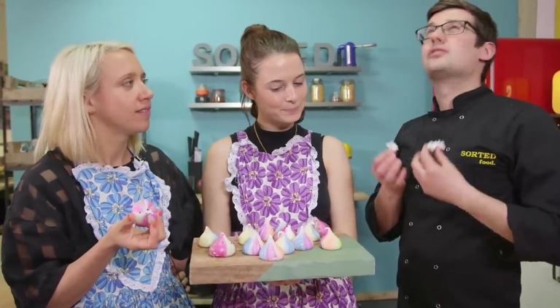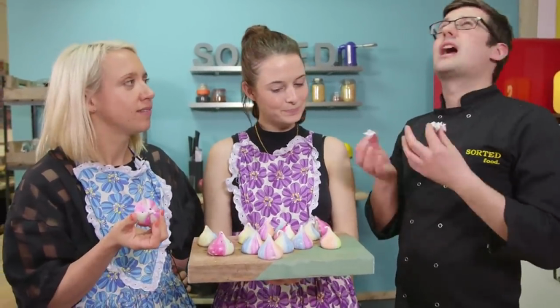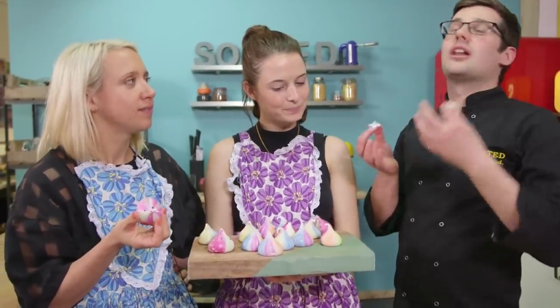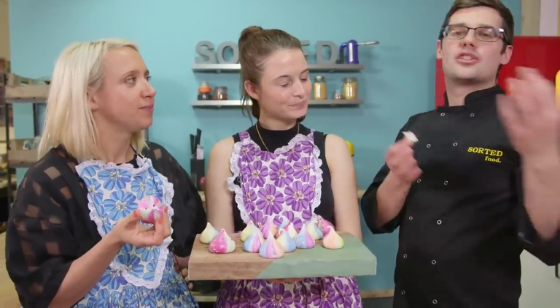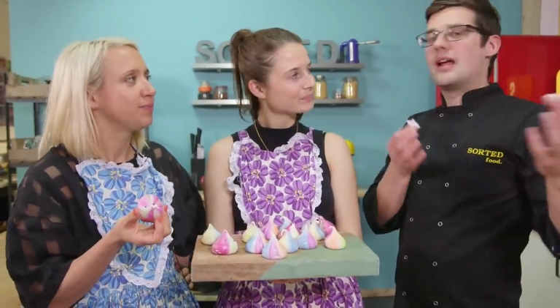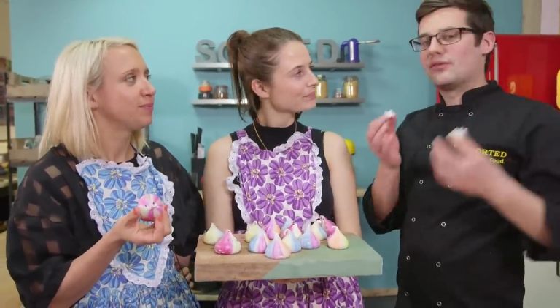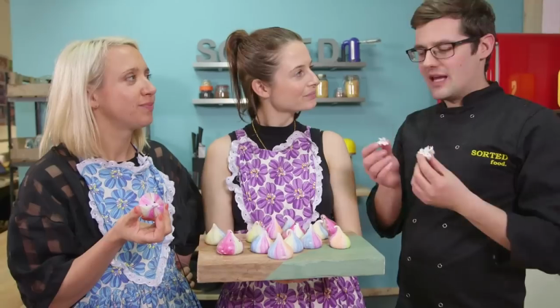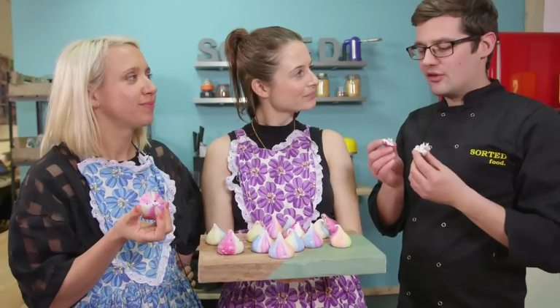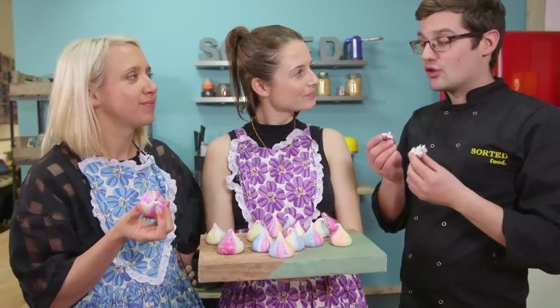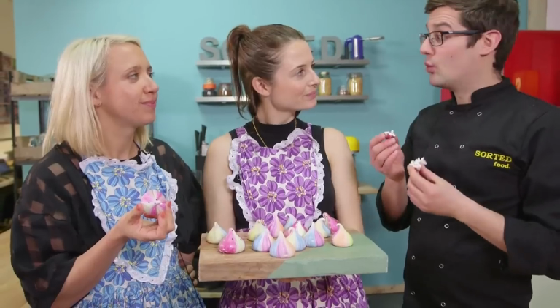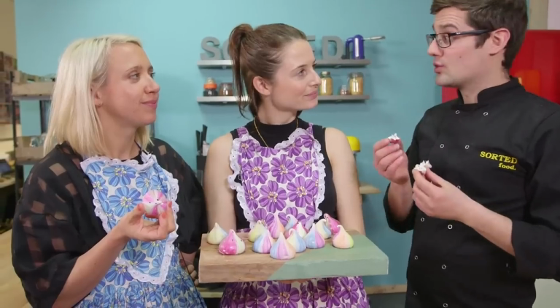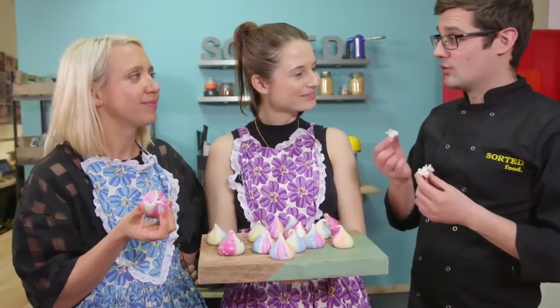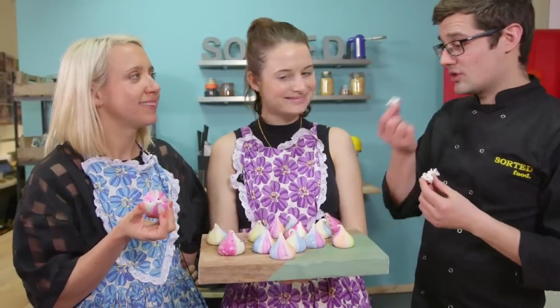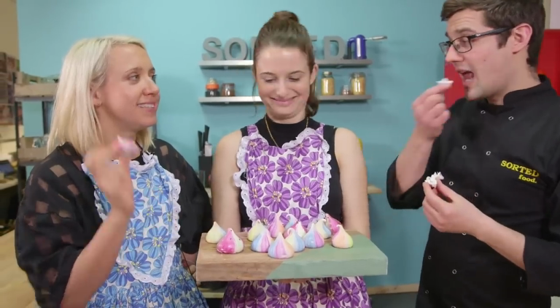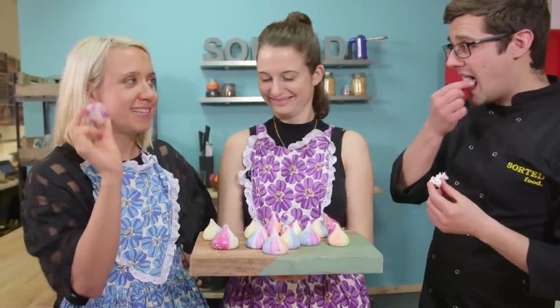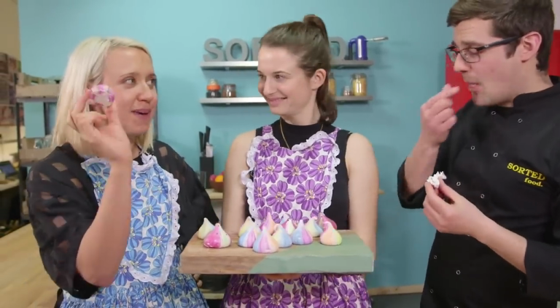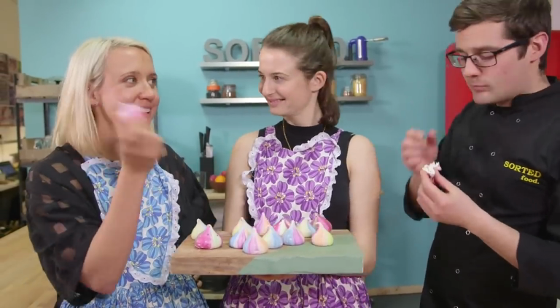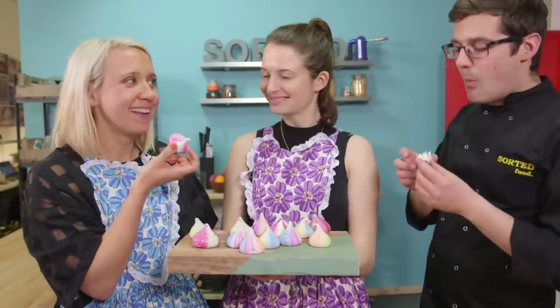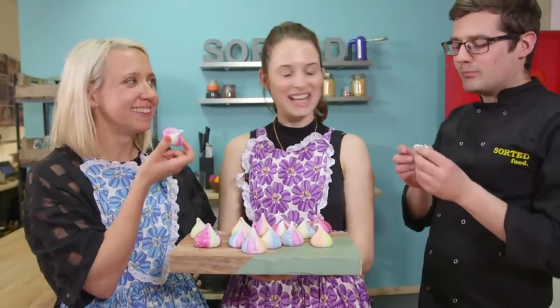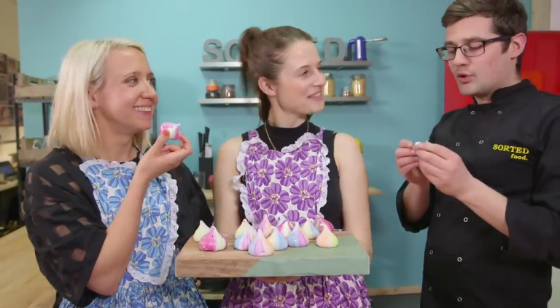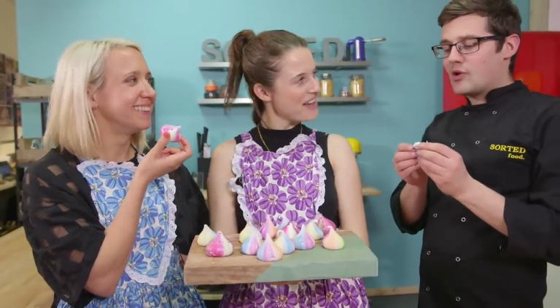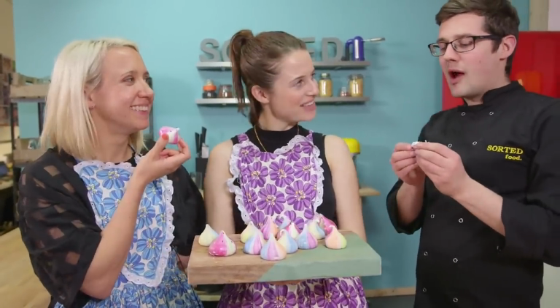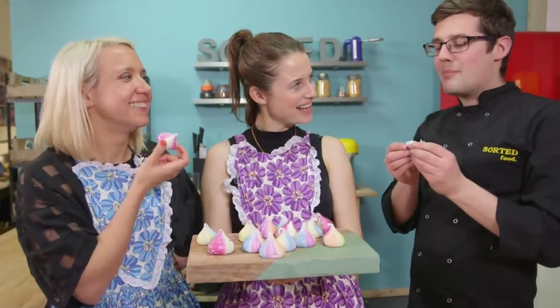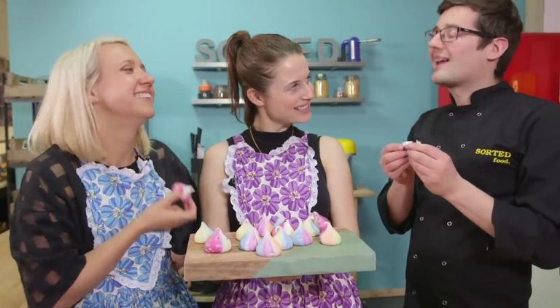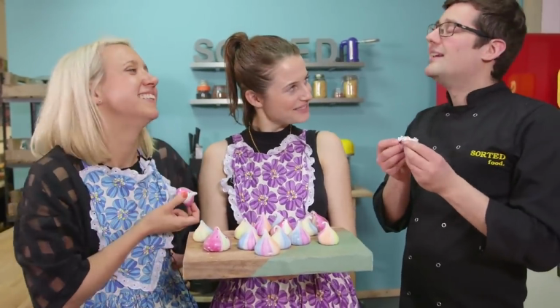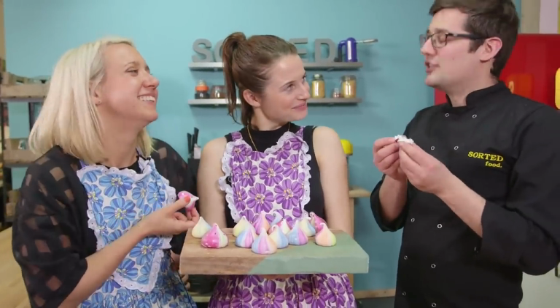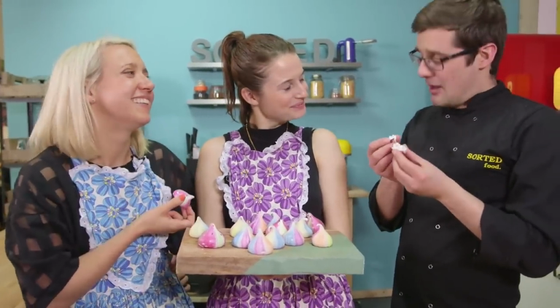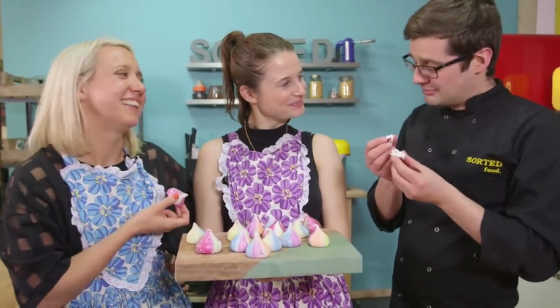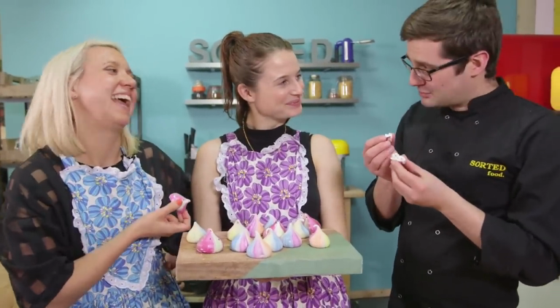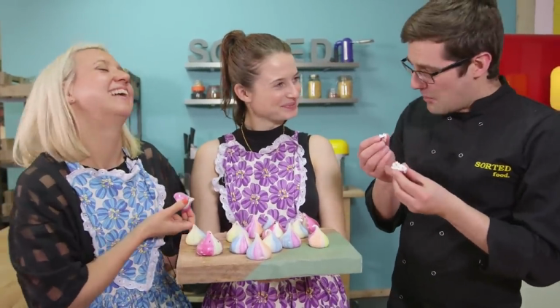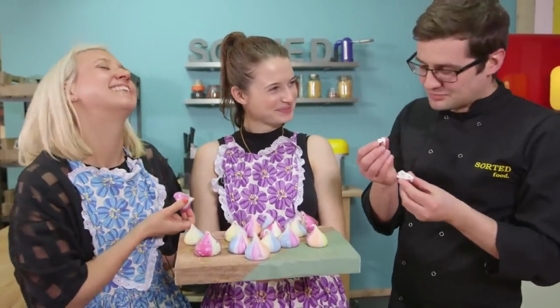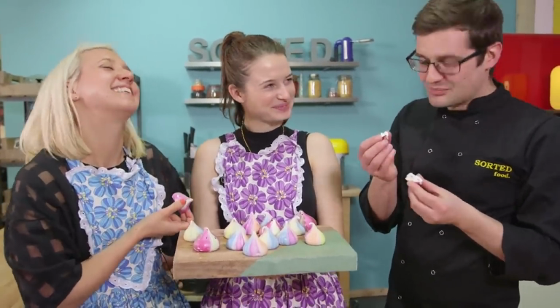Cheers Ben. Thanks for having us. You can come back any time. Bye.